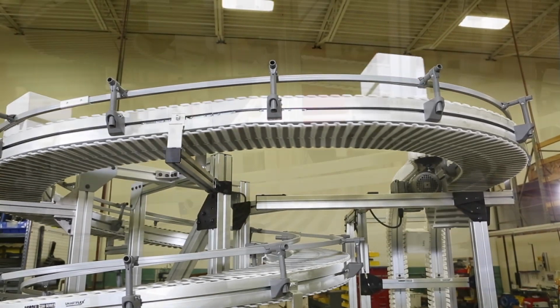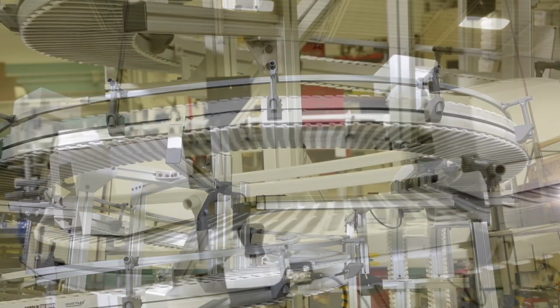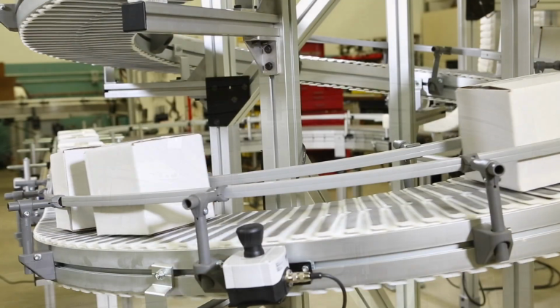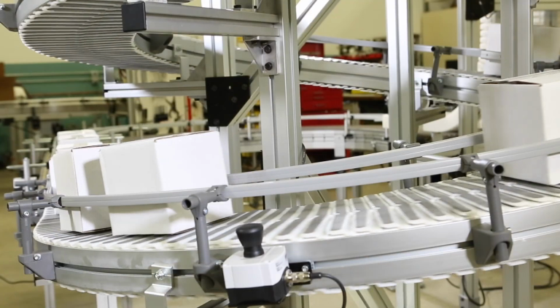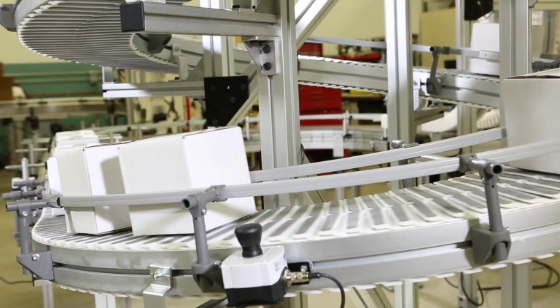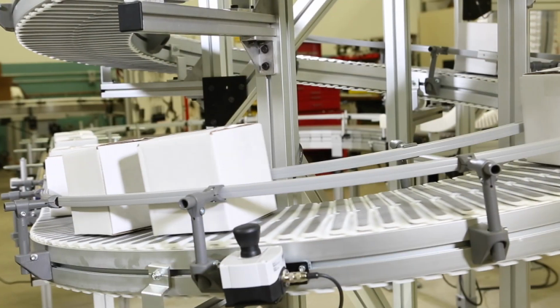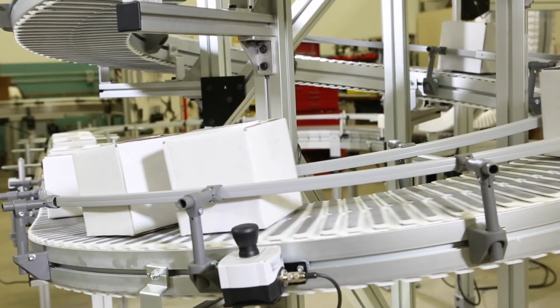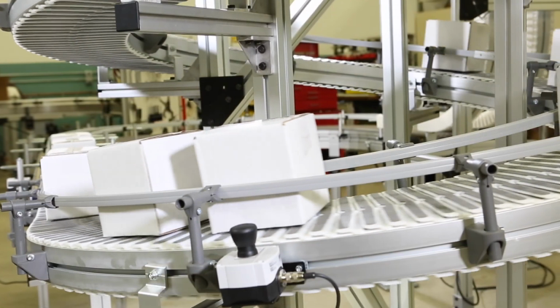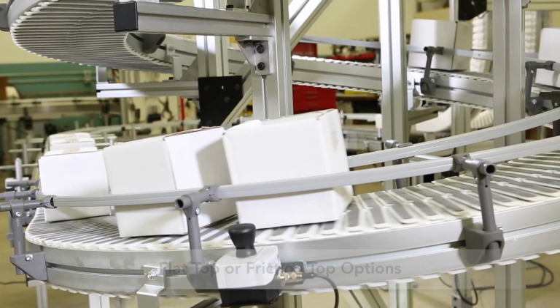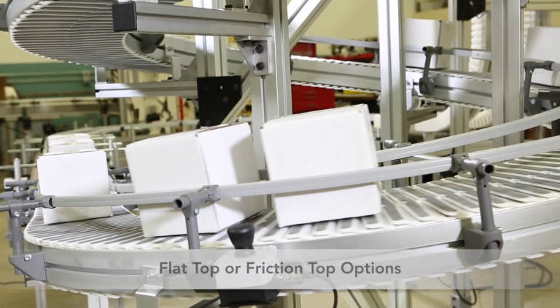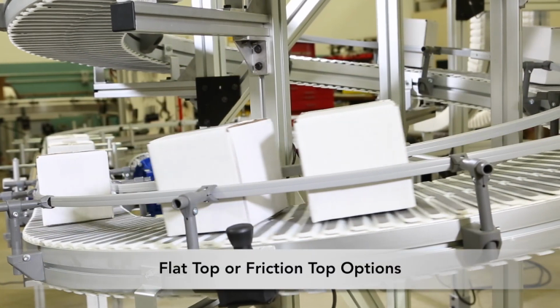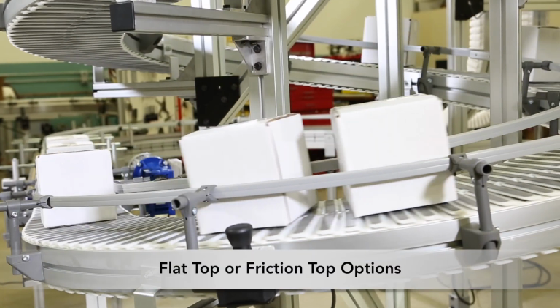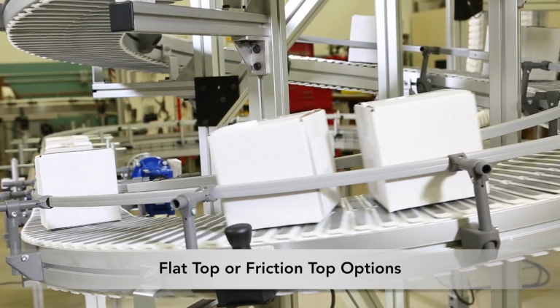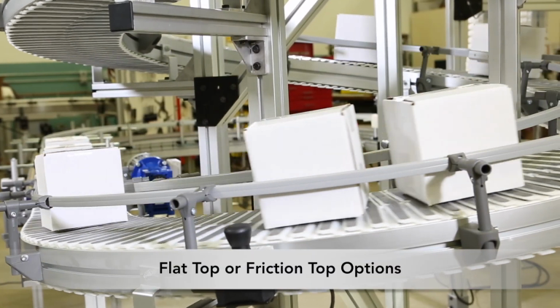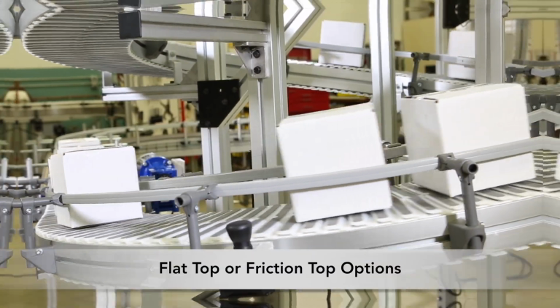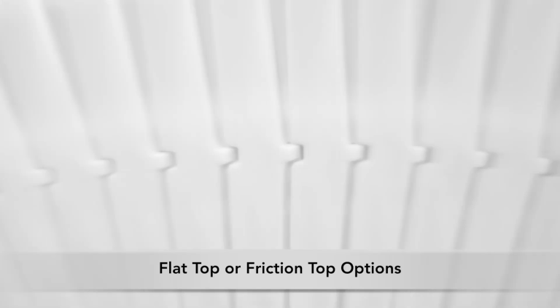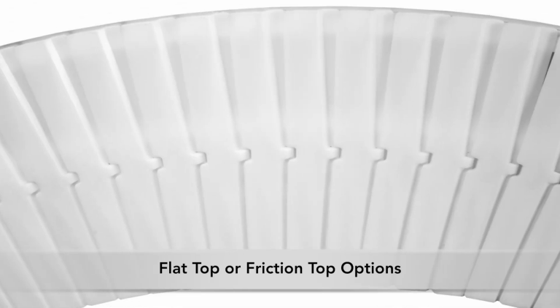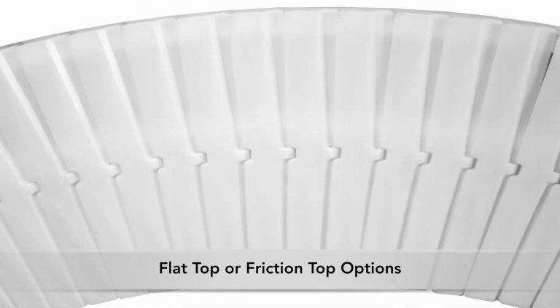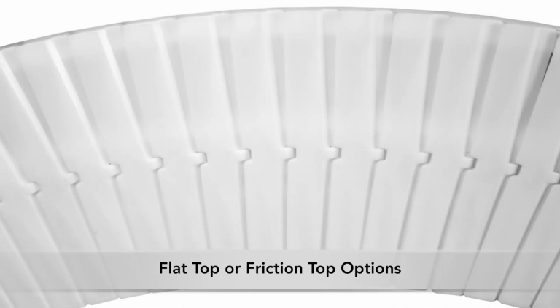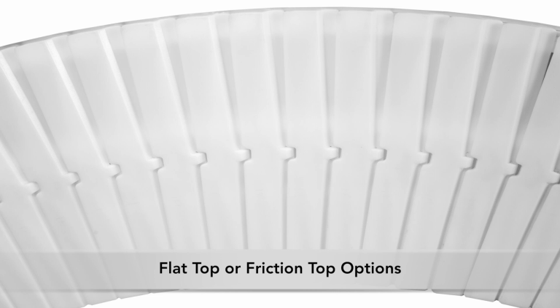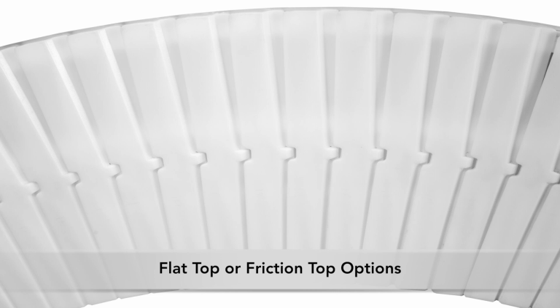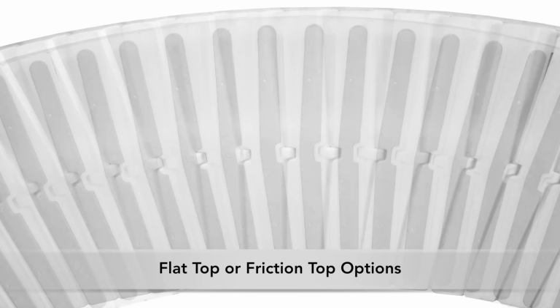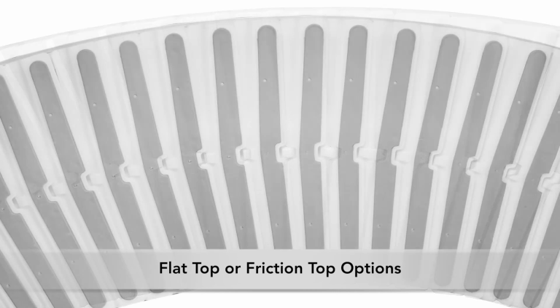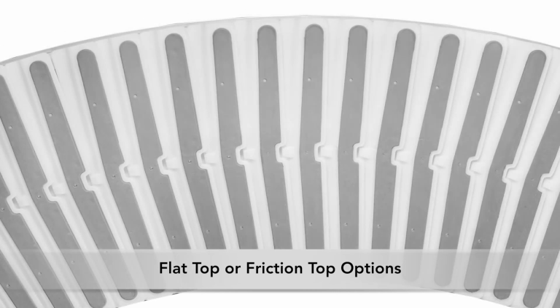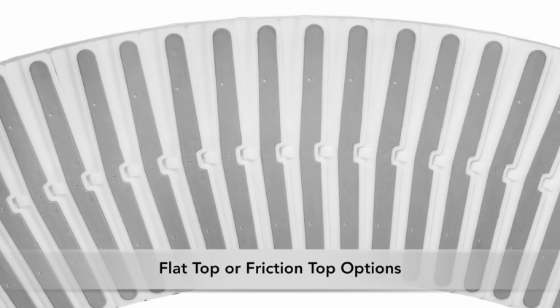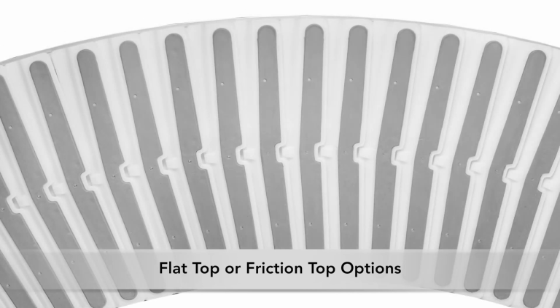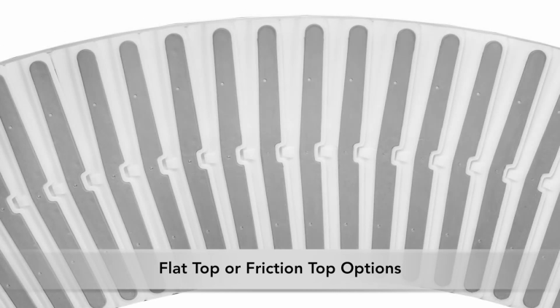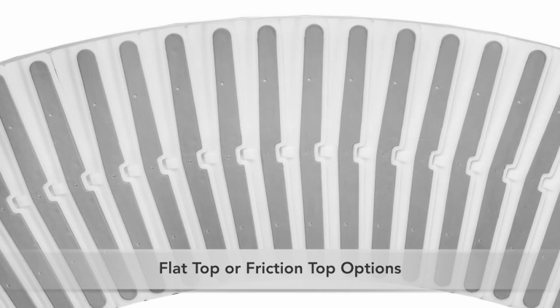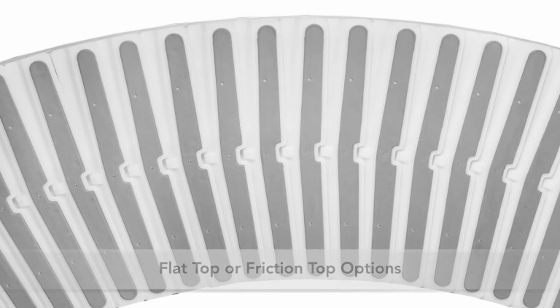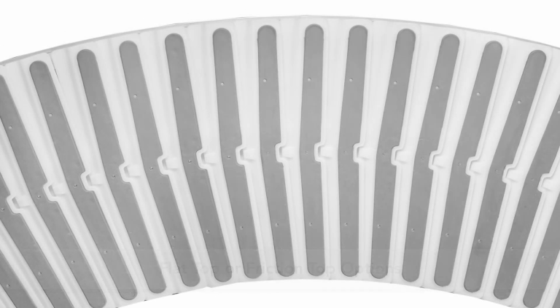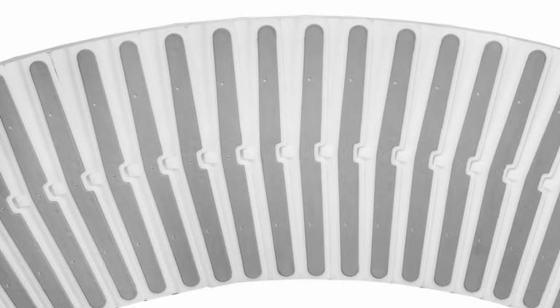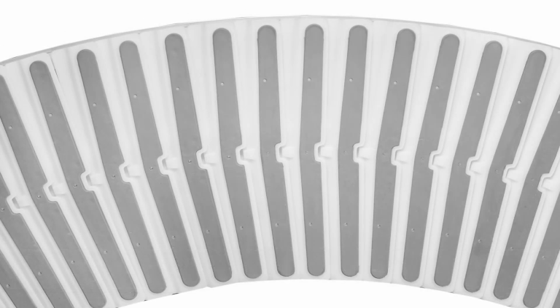The patented chain is available in two options: flat top or friction top for steep inclines.